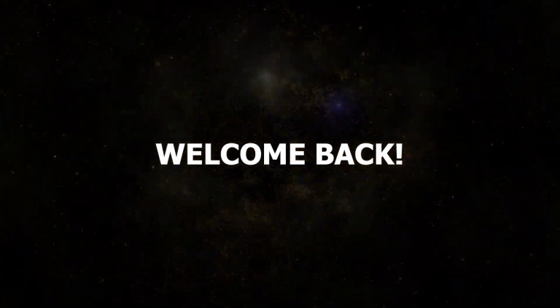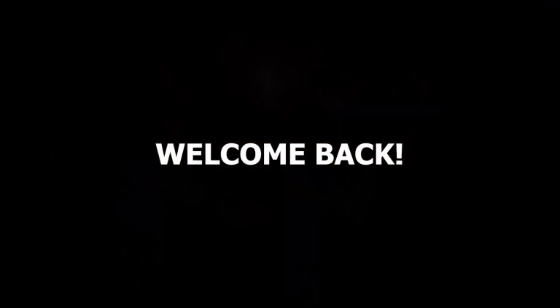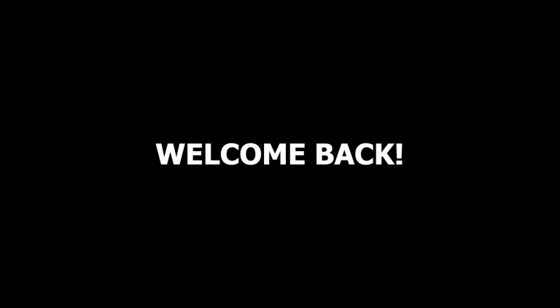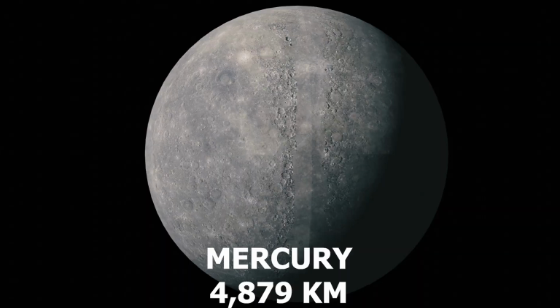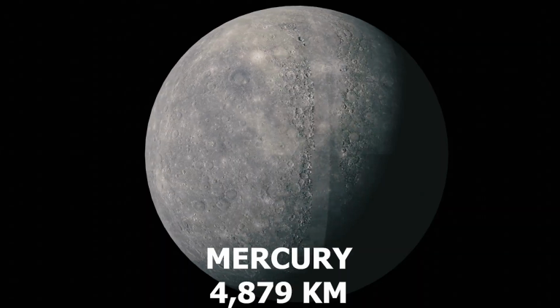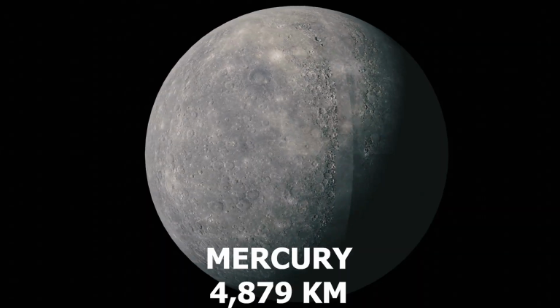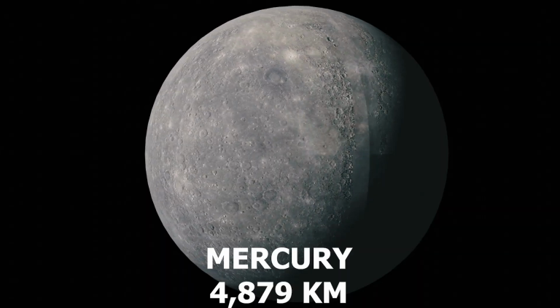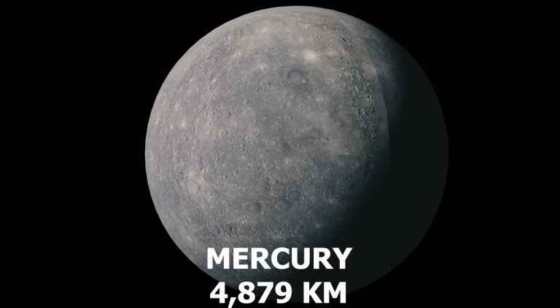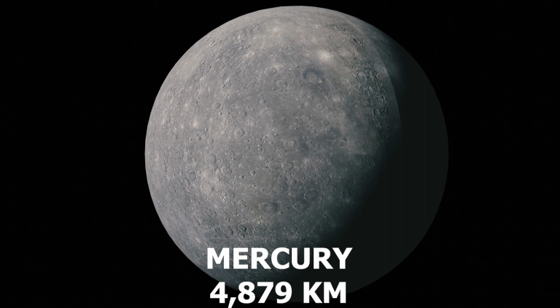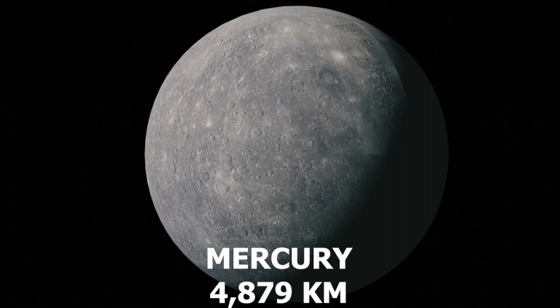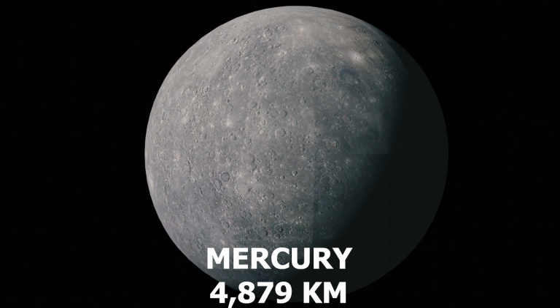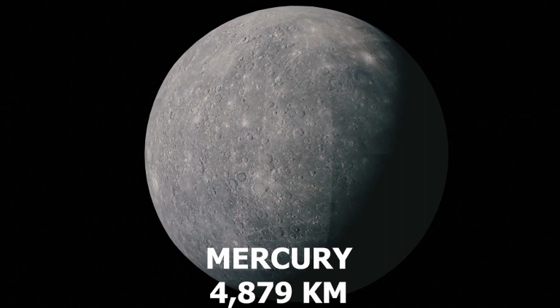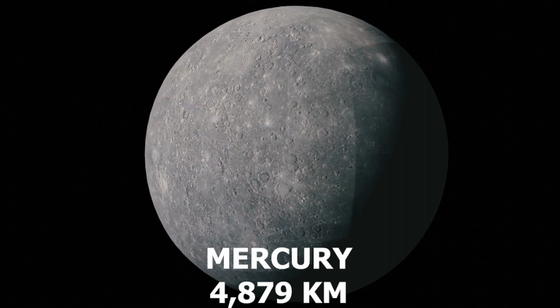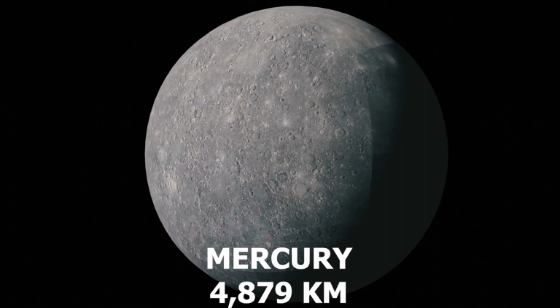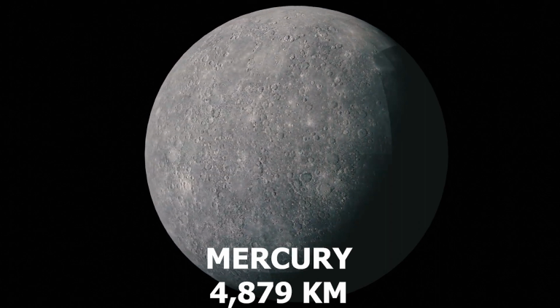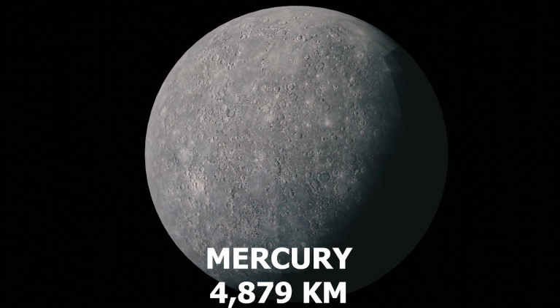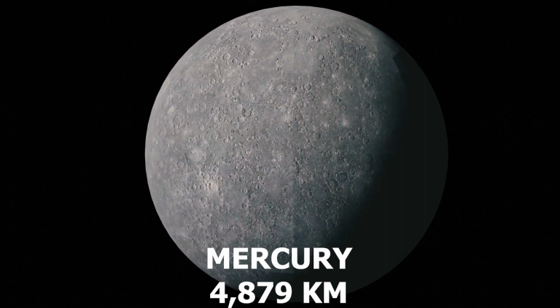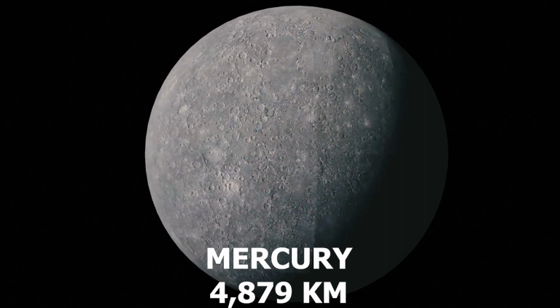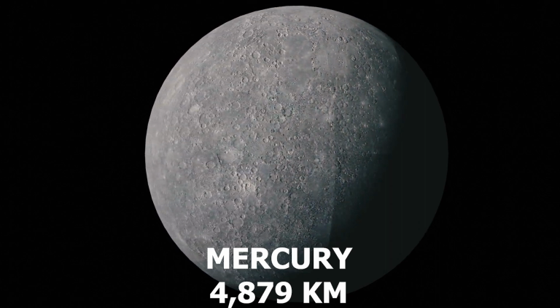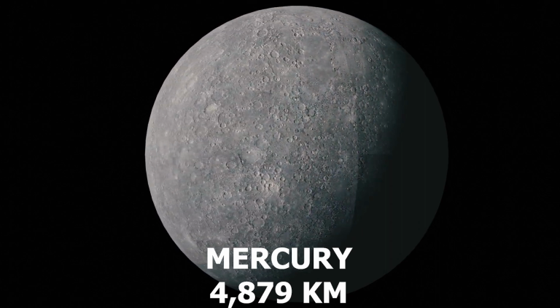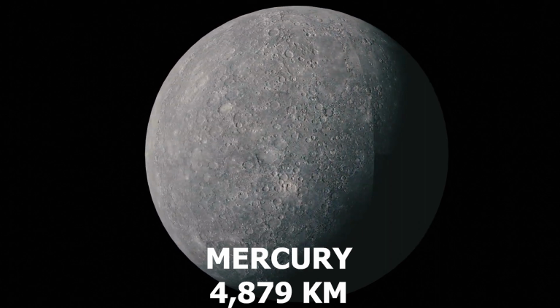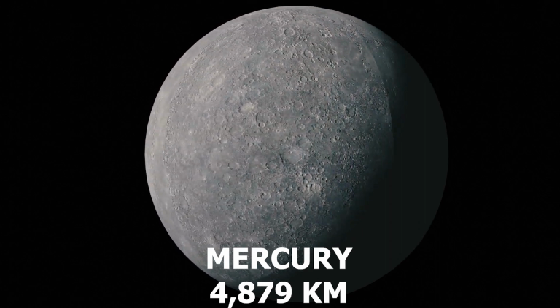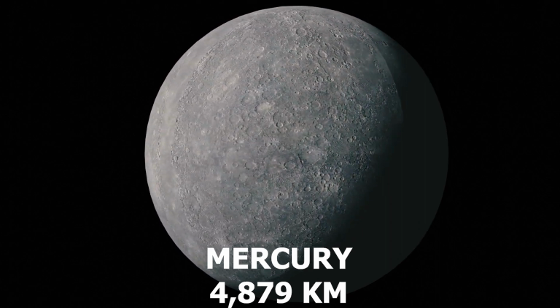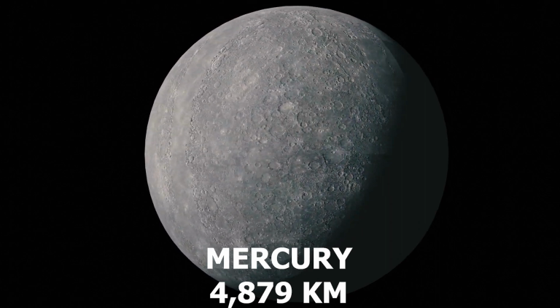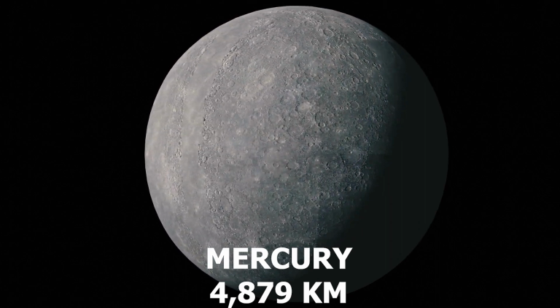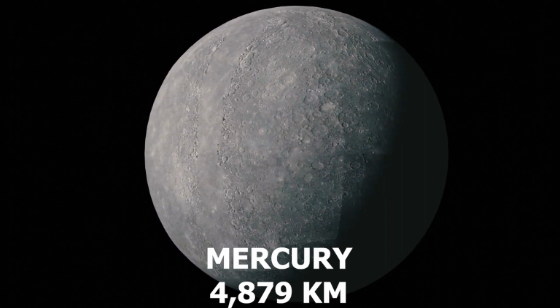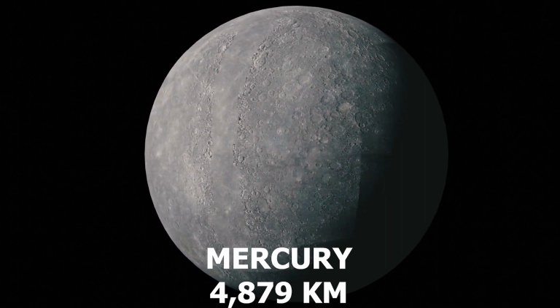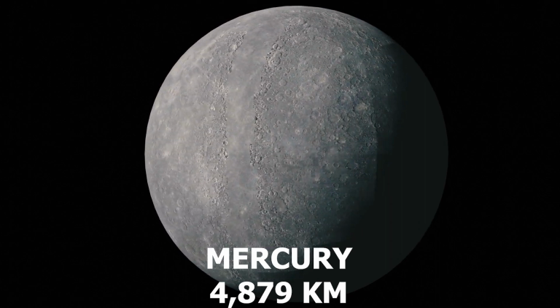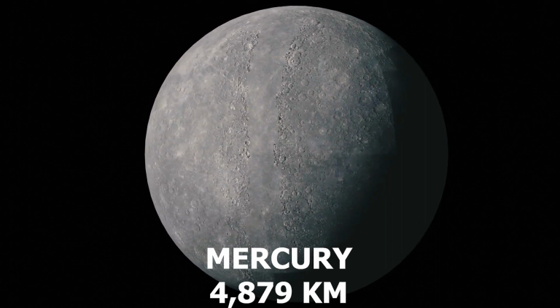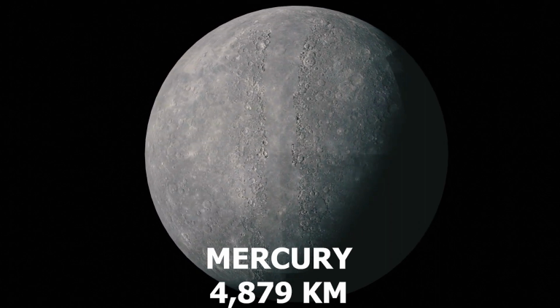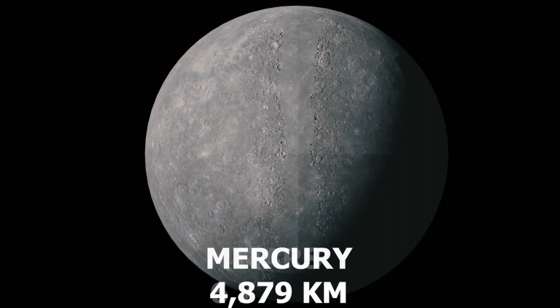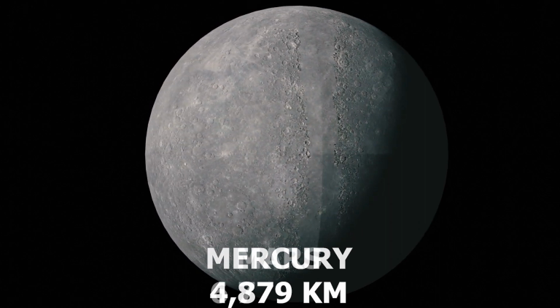Number 8: Mercury. It's the smallest planet, just slightly larger than Earth's moon.